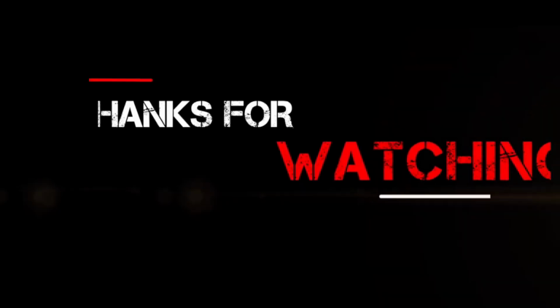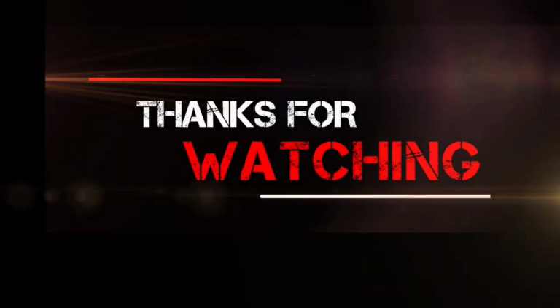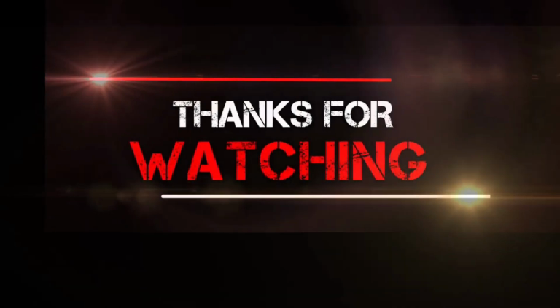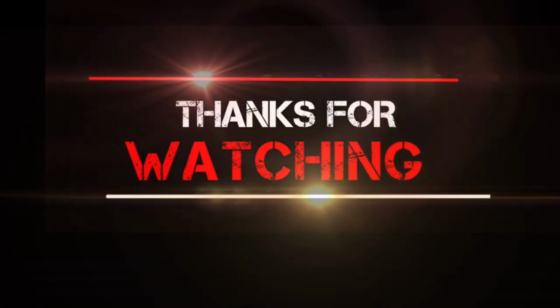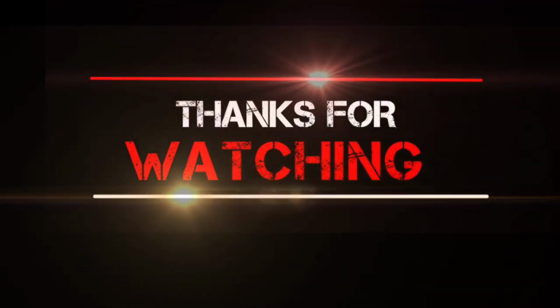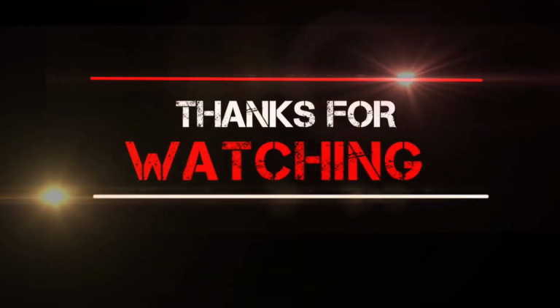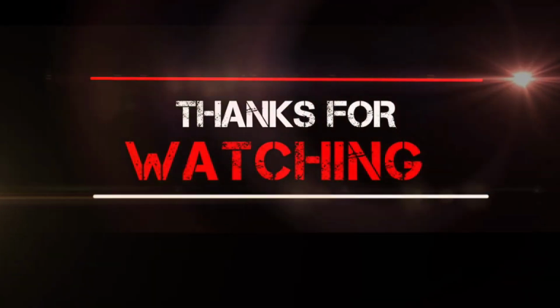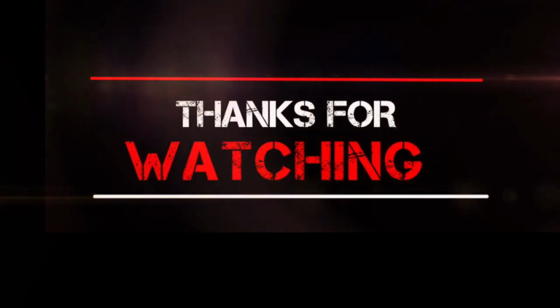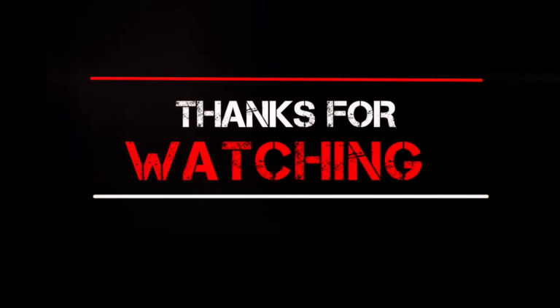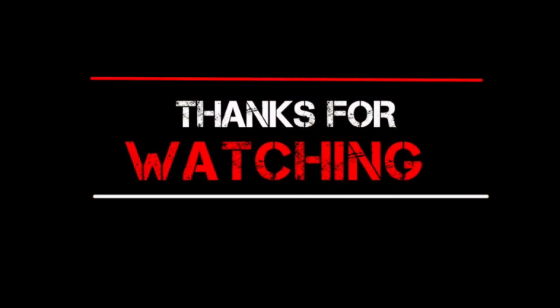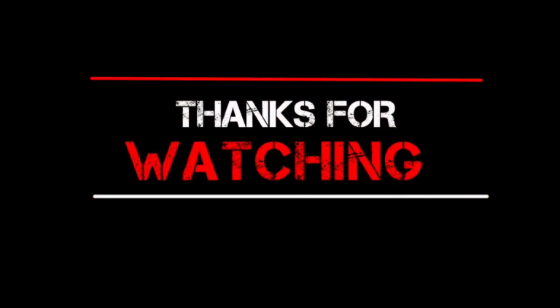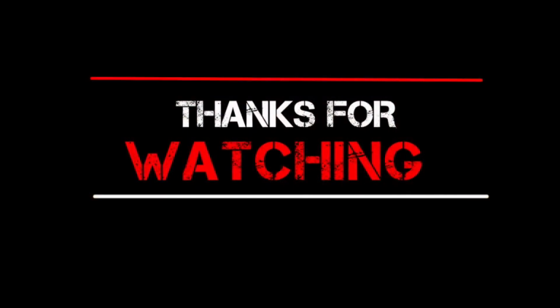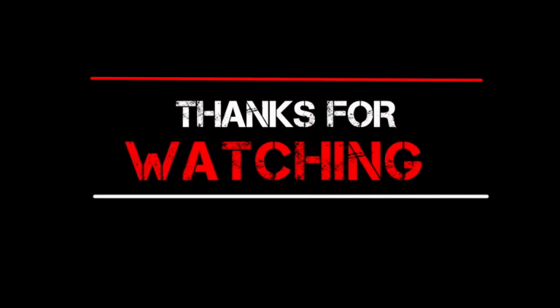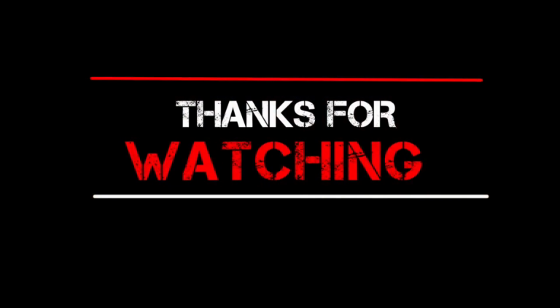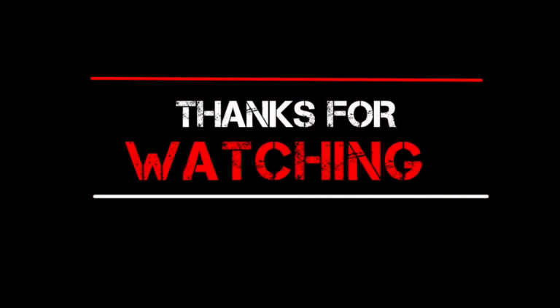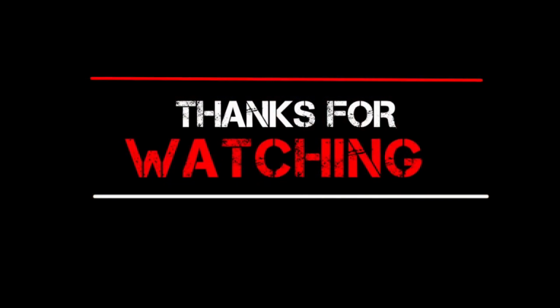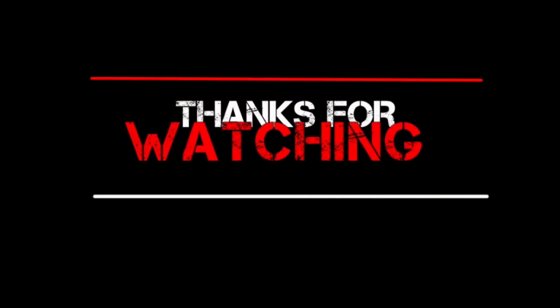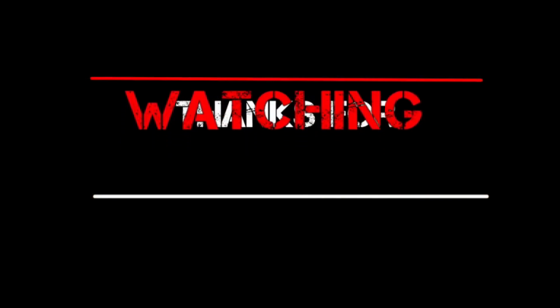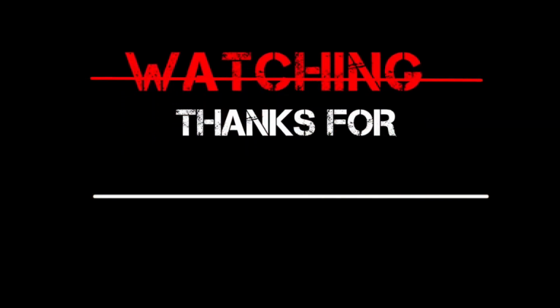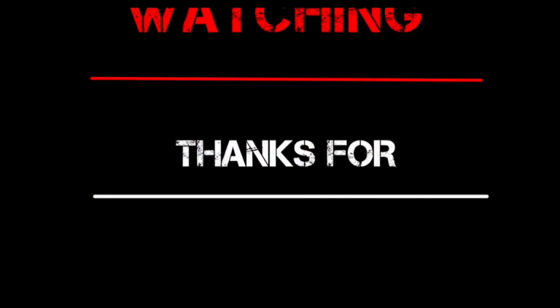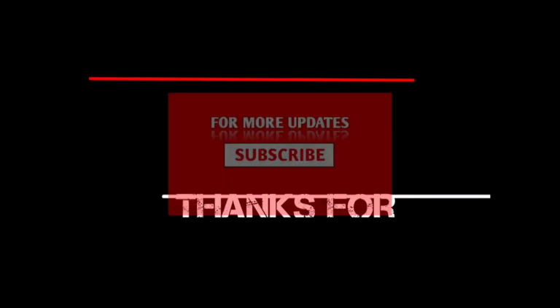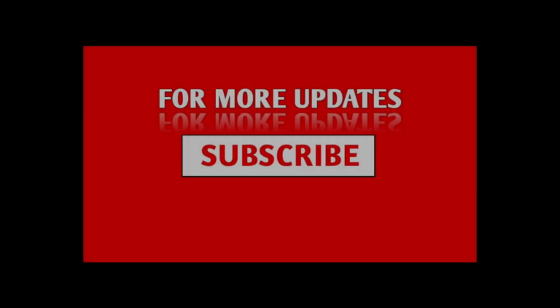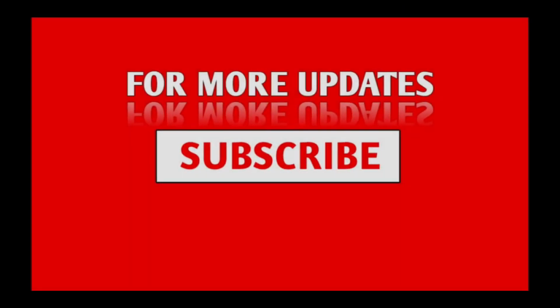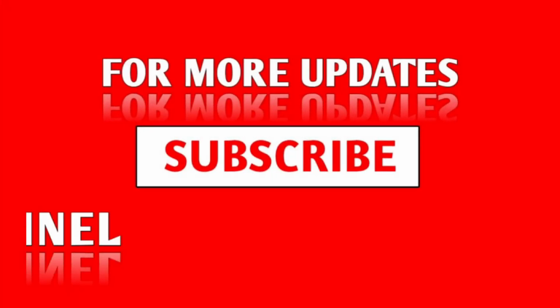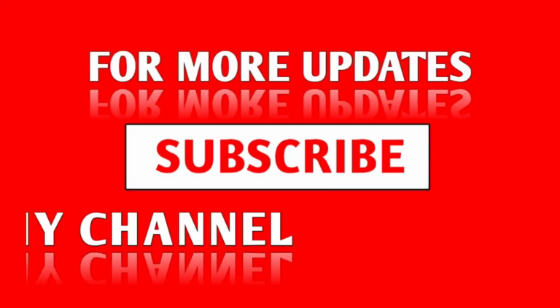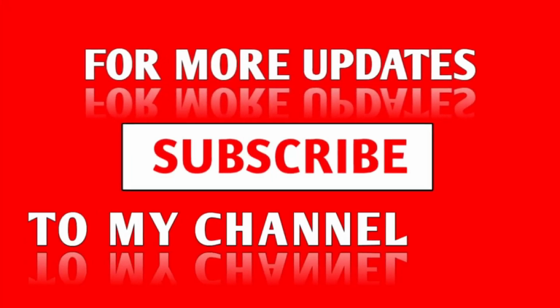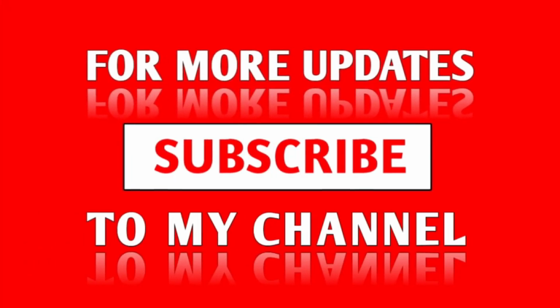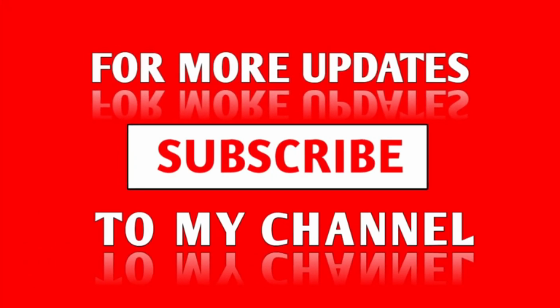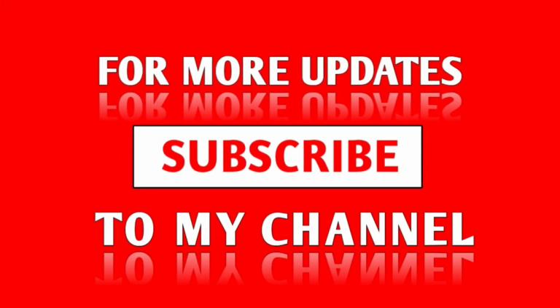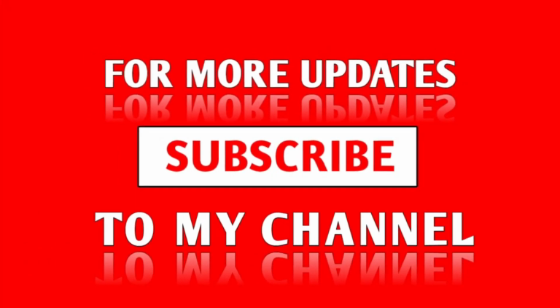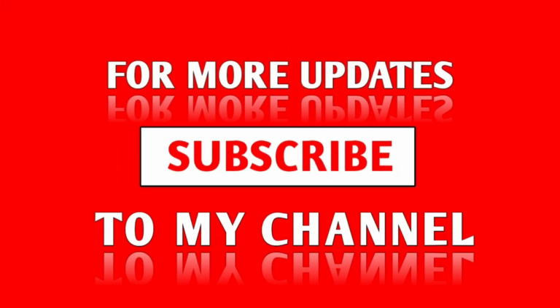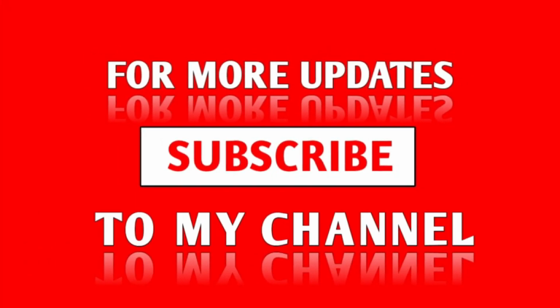Thanks for watching. For more updates, subscribe to my channel.